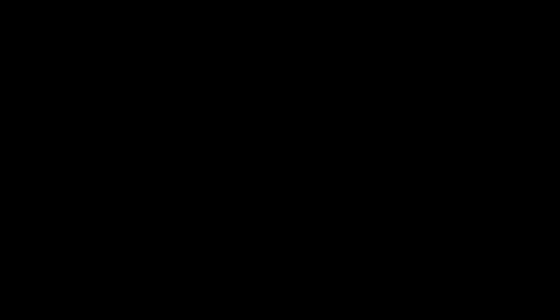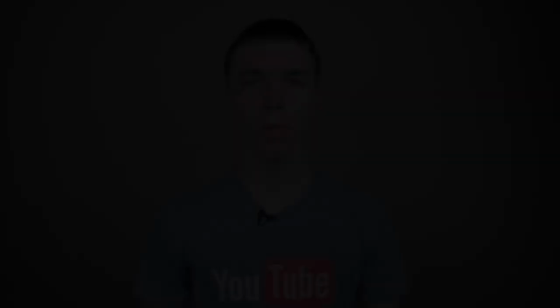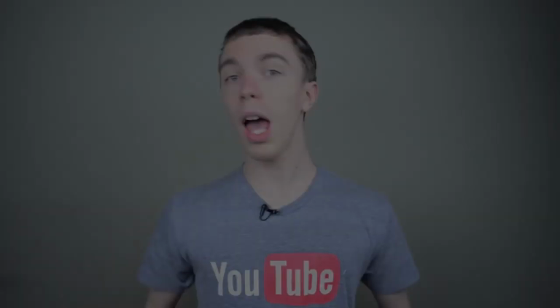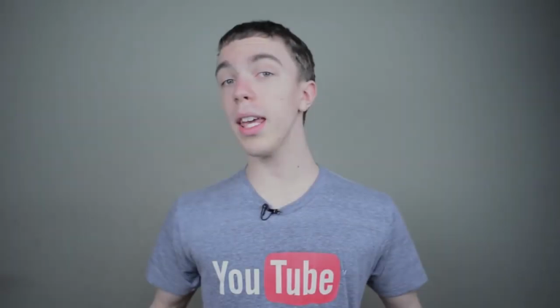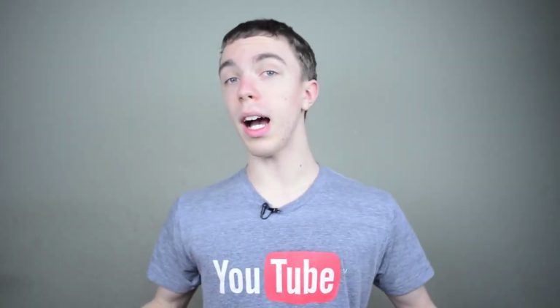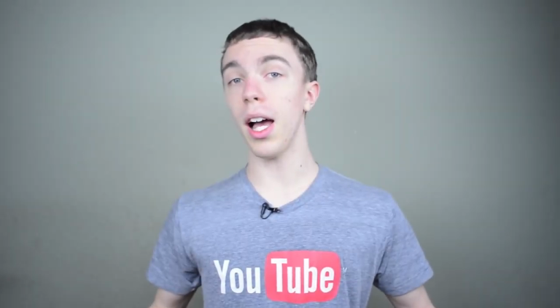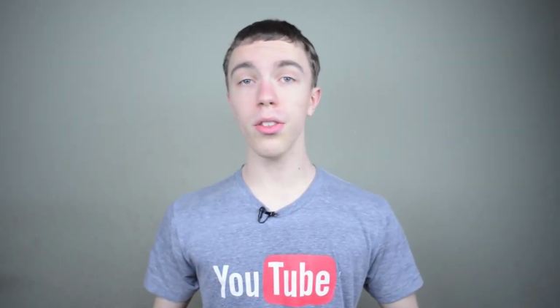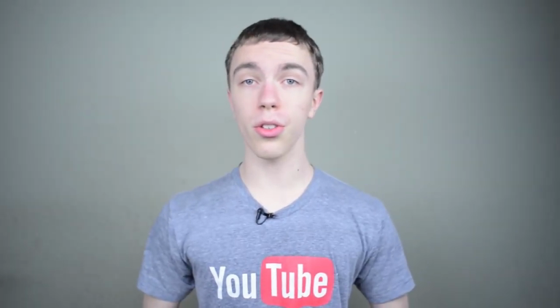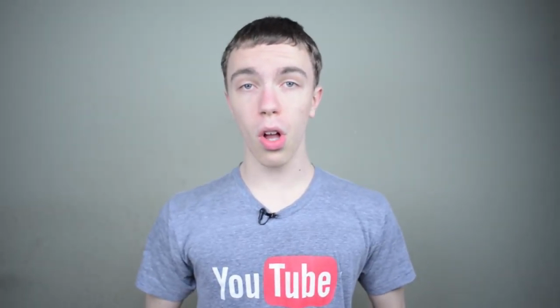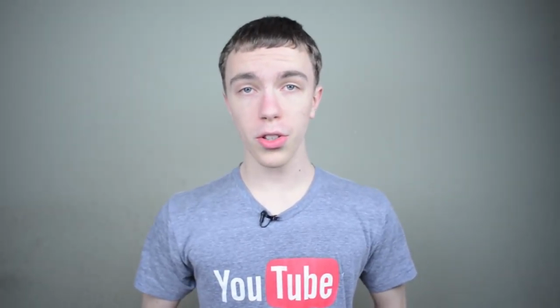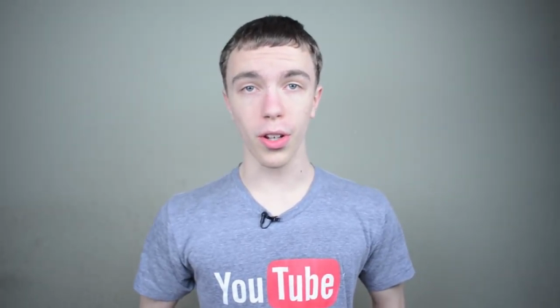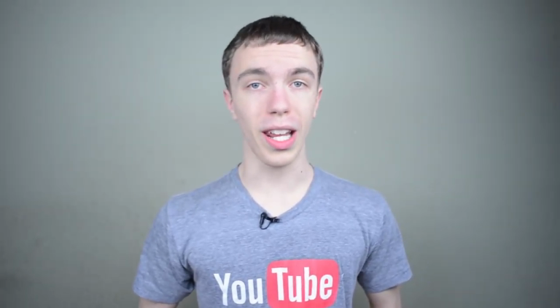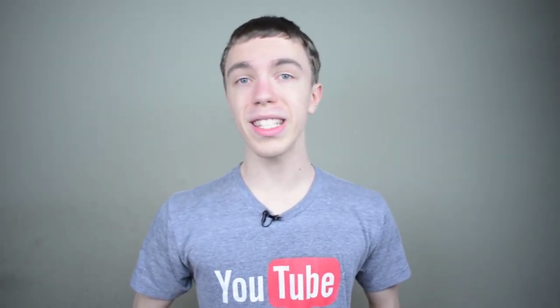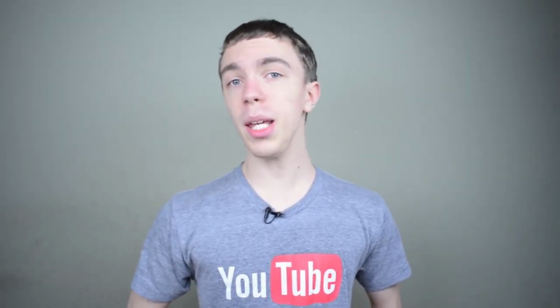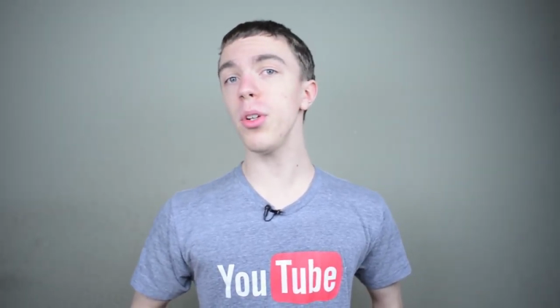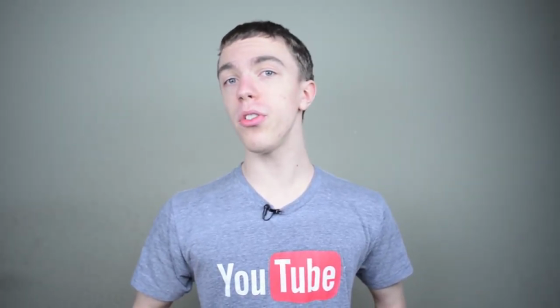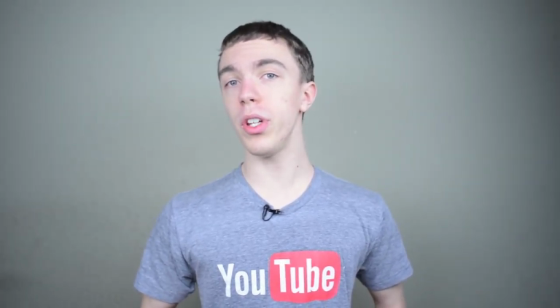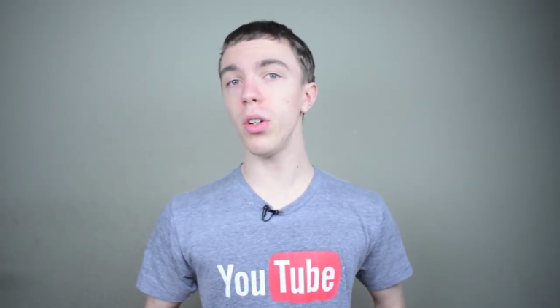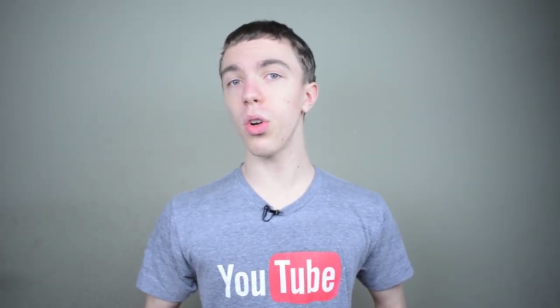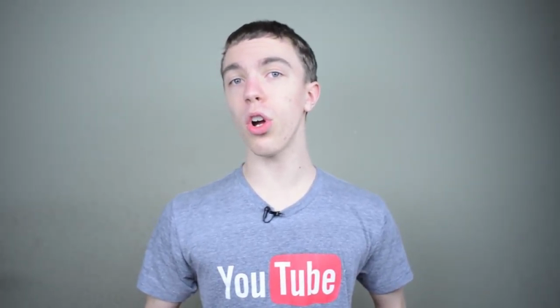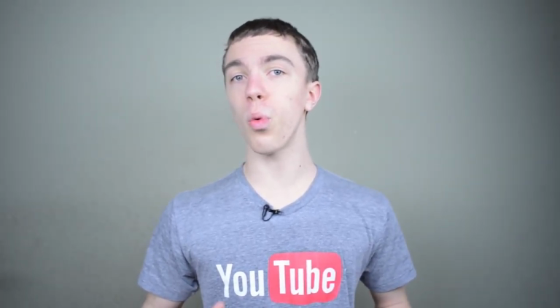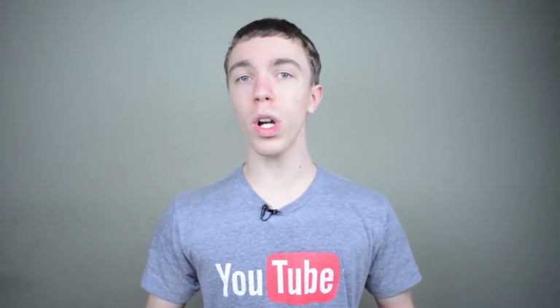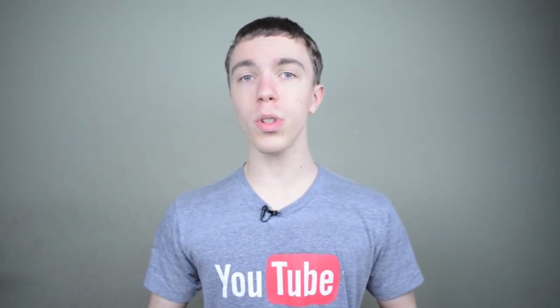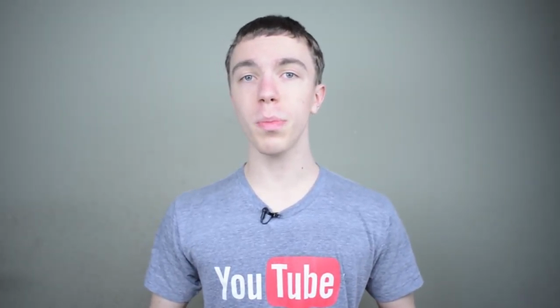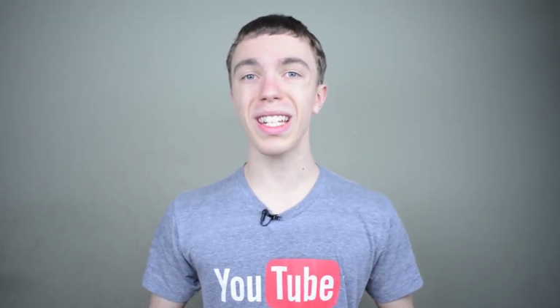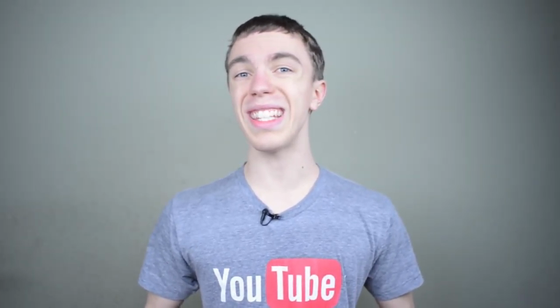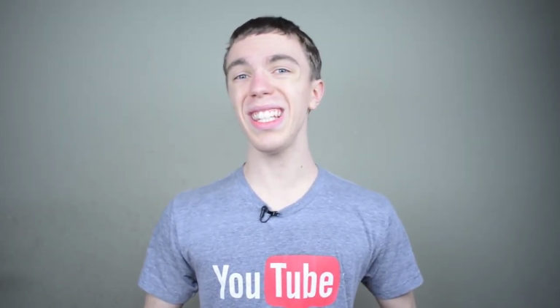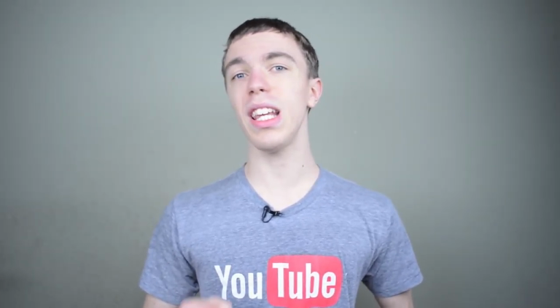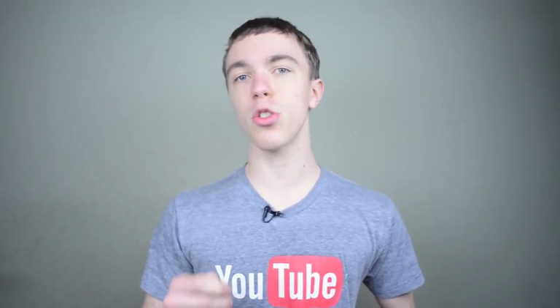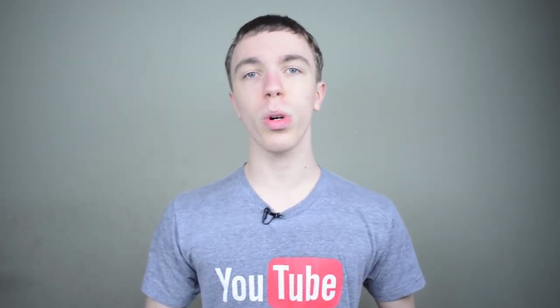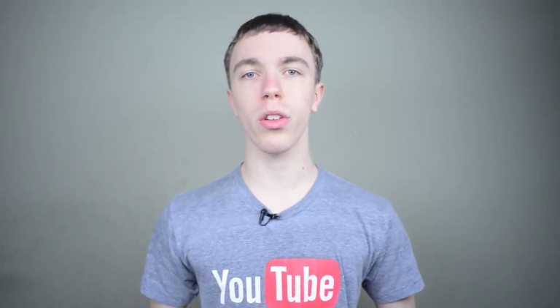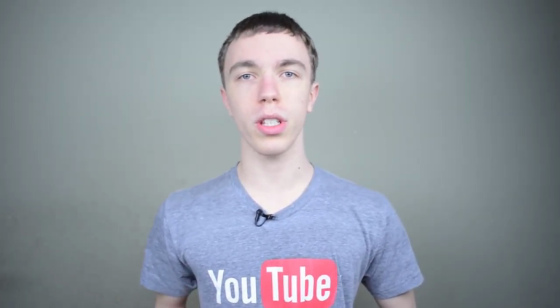Hey guys, this is Austin, and today I'm here with a video going over what to expect at CES 2013.